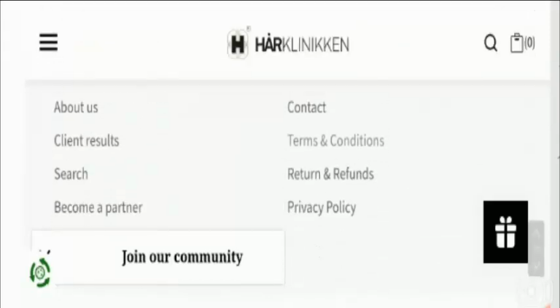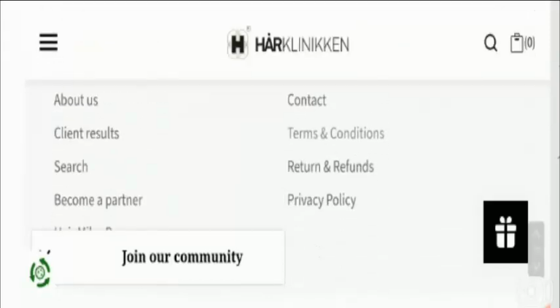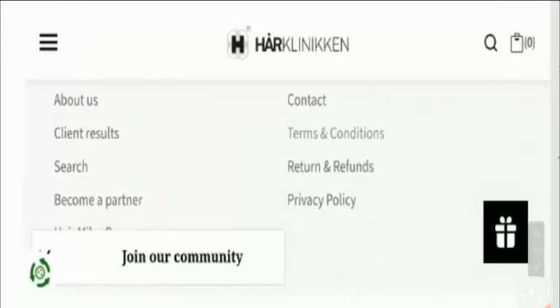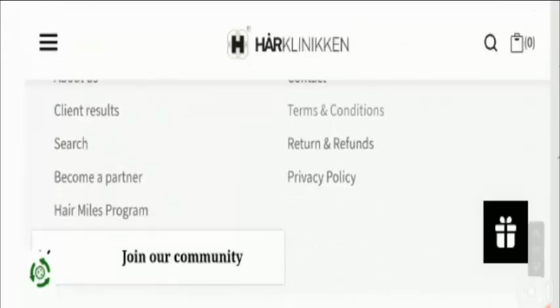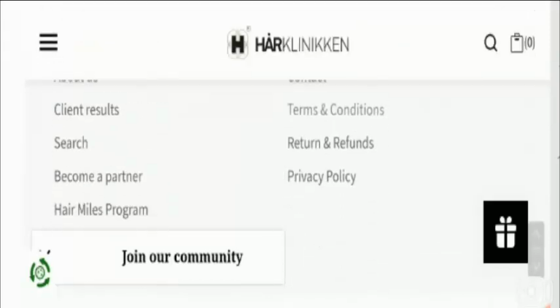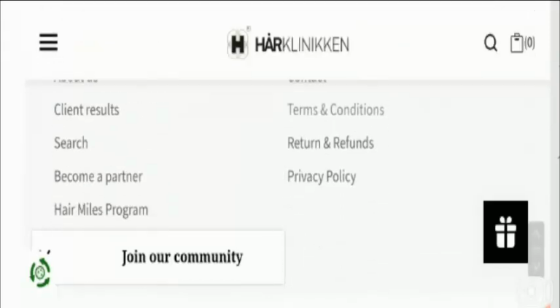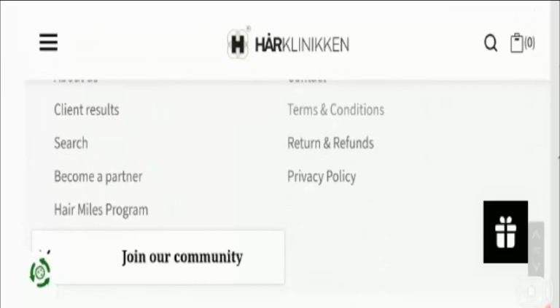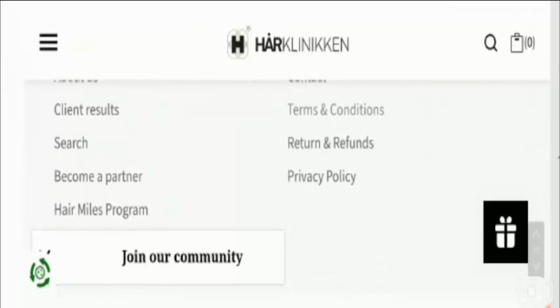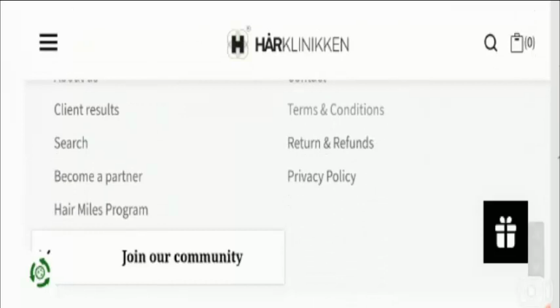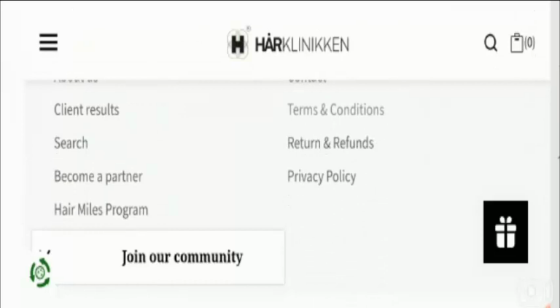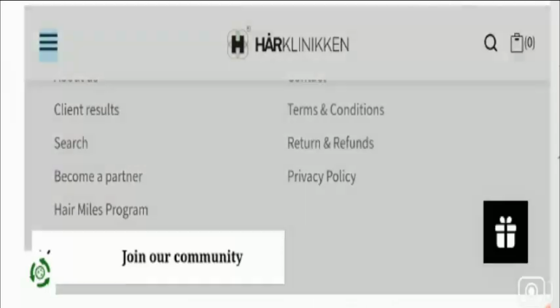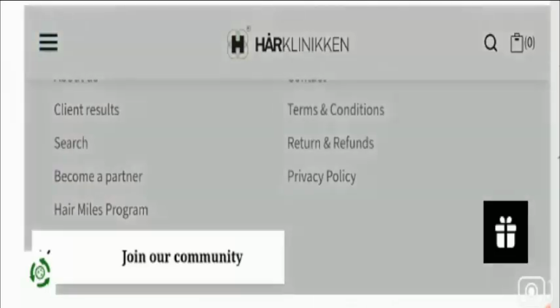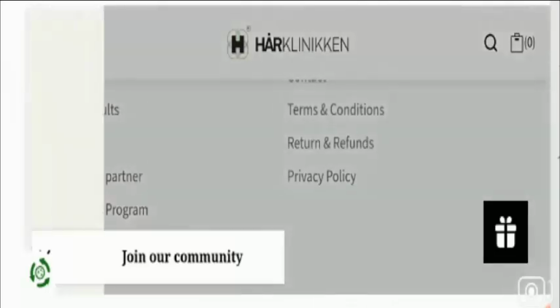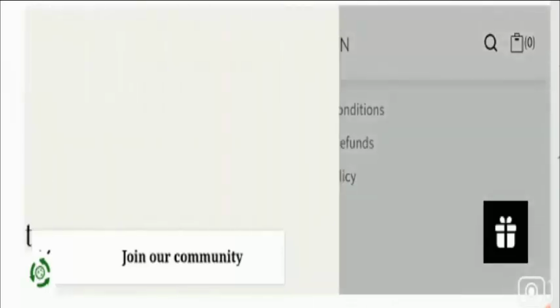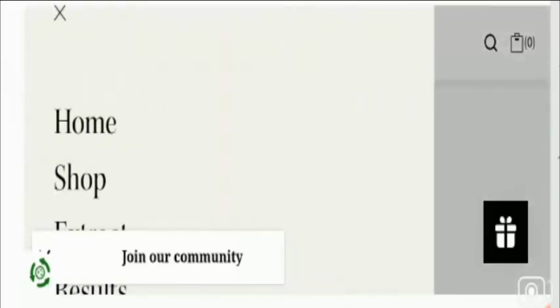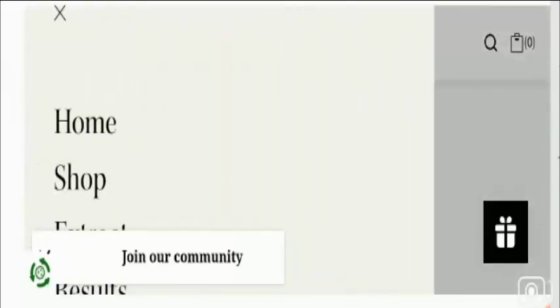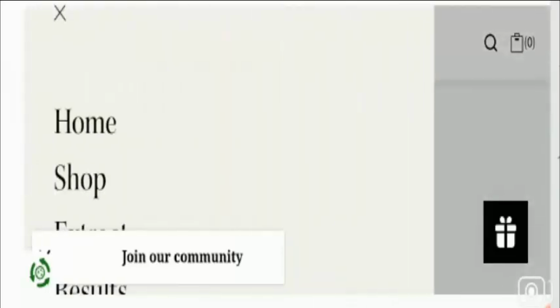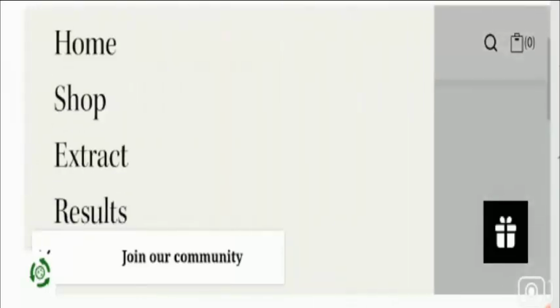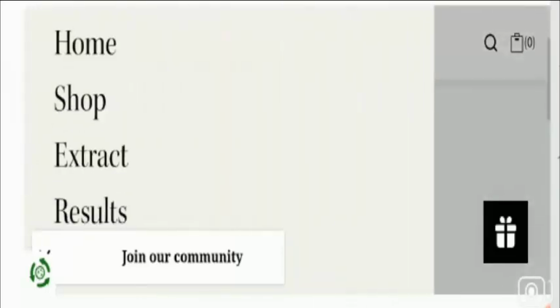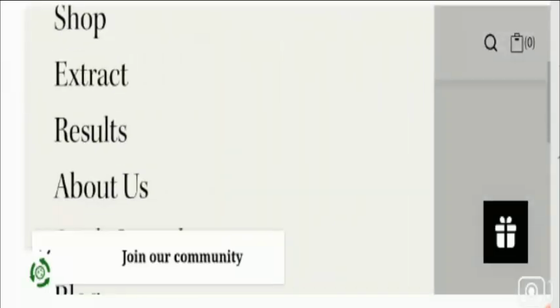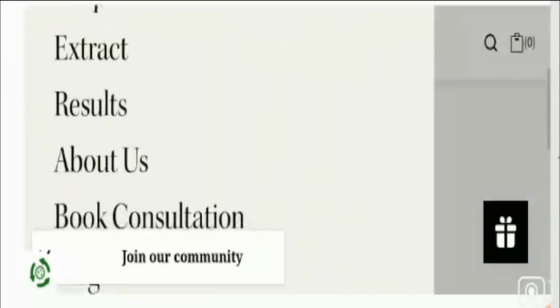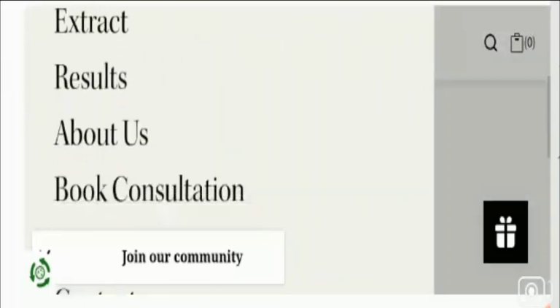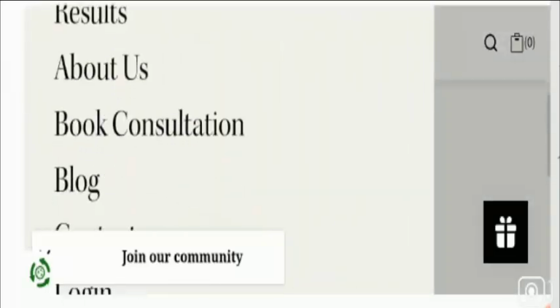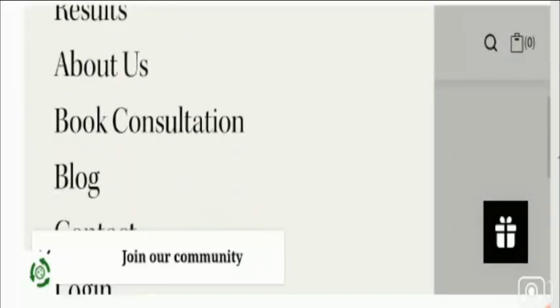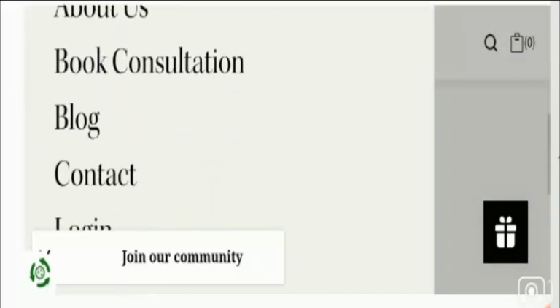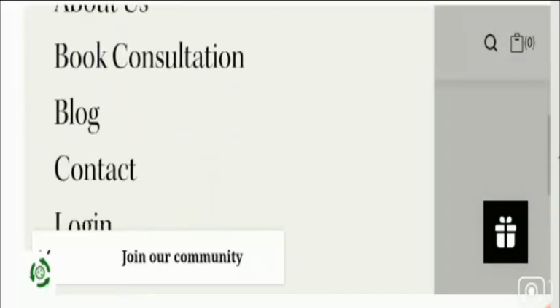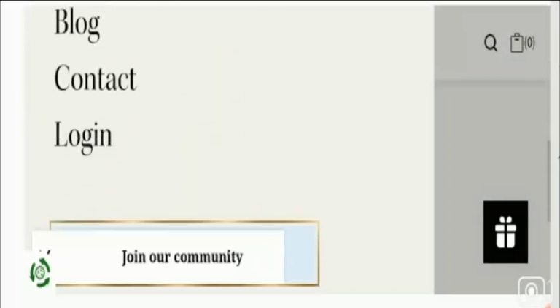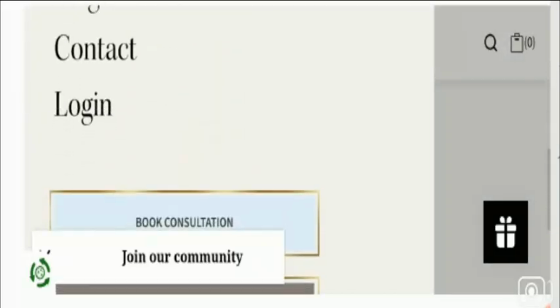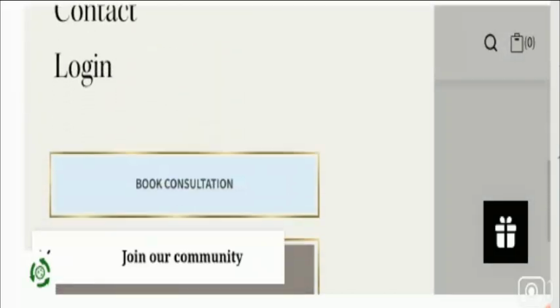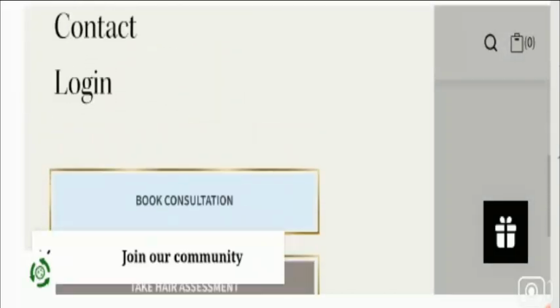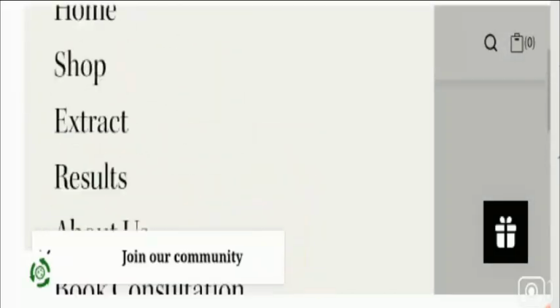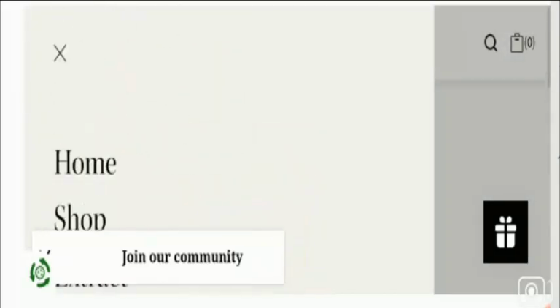Now let's talk about other information including the company's information and contact details of this website.